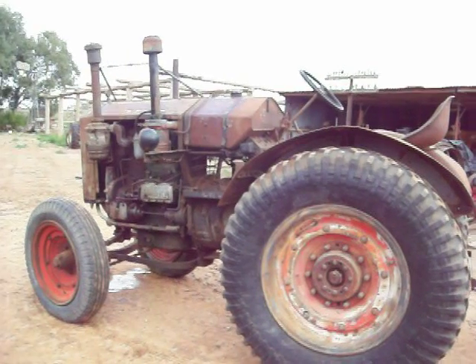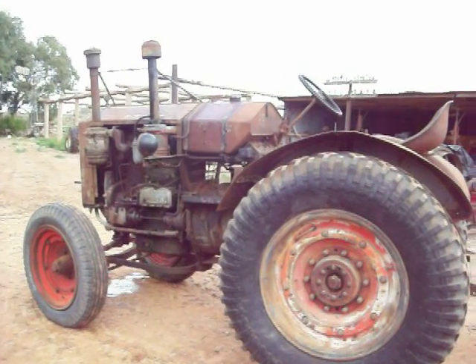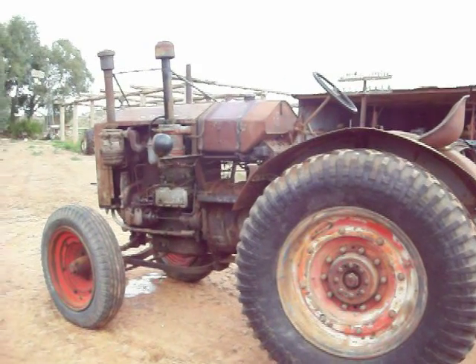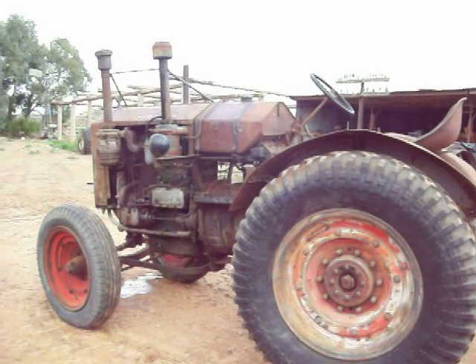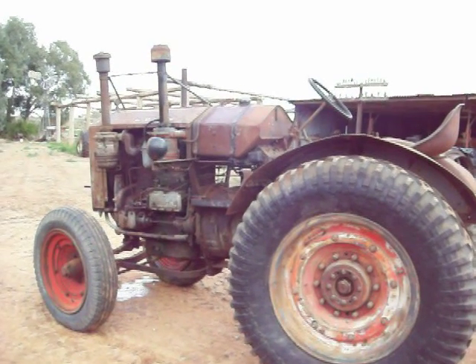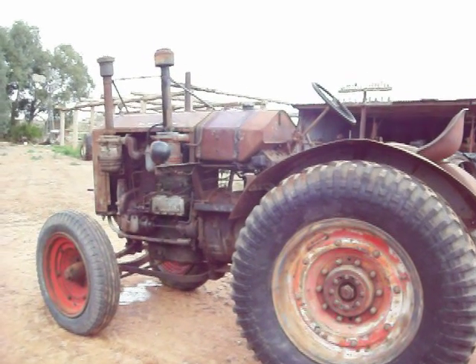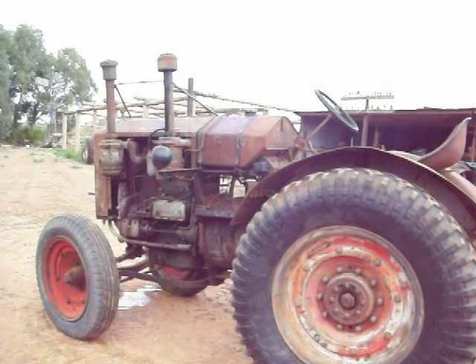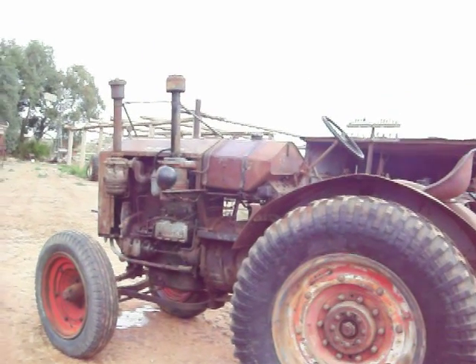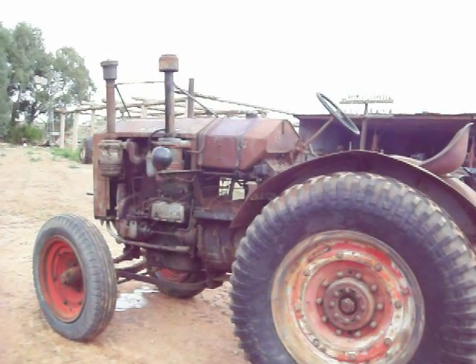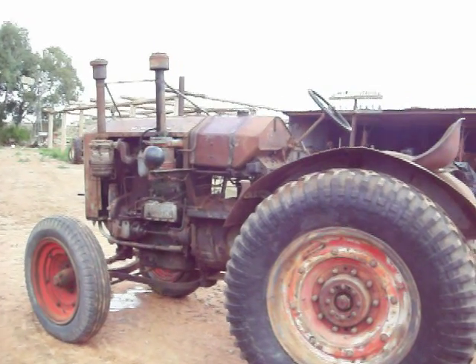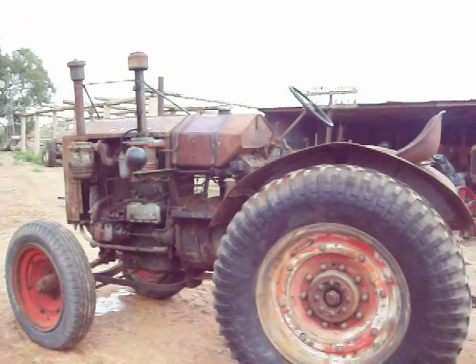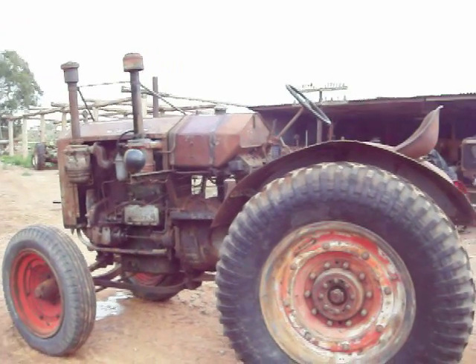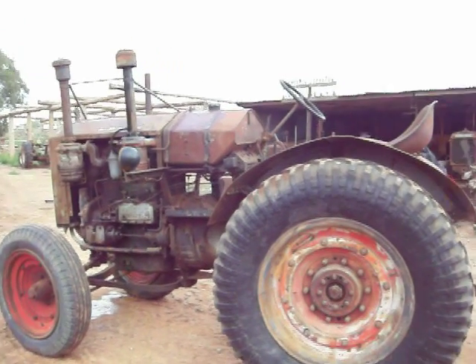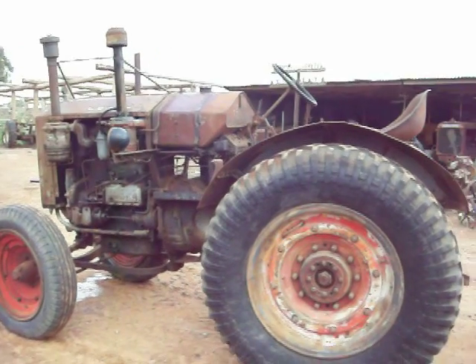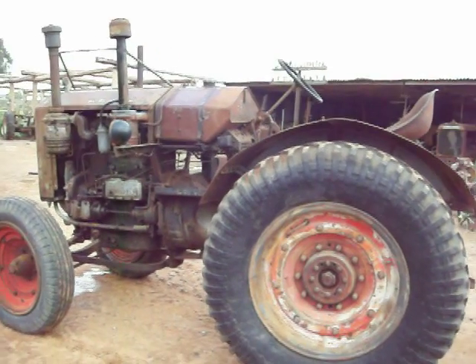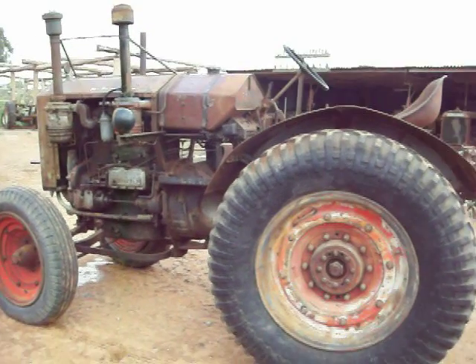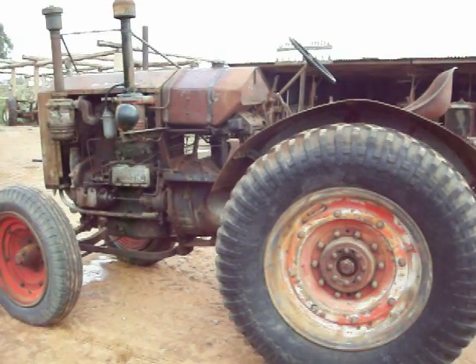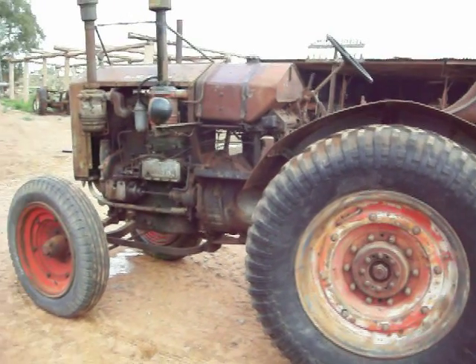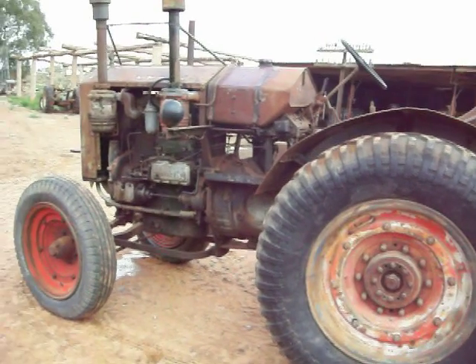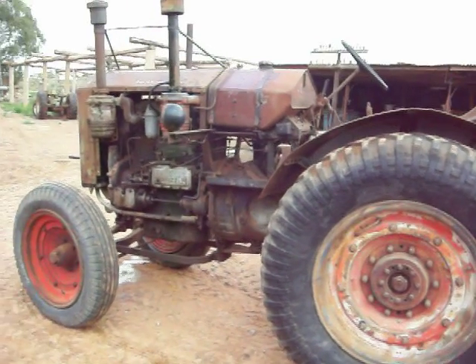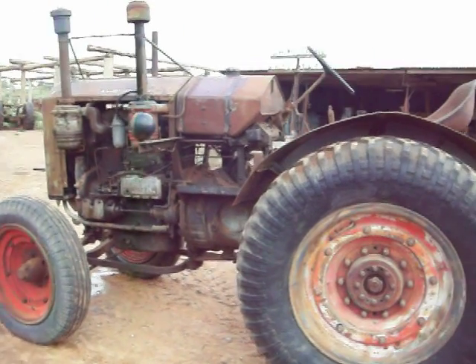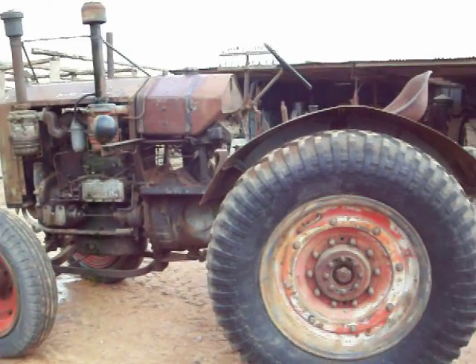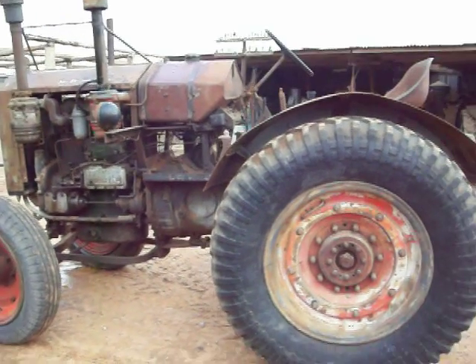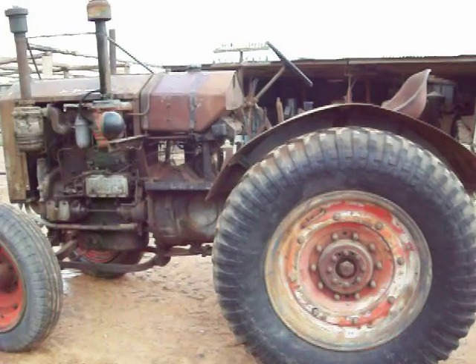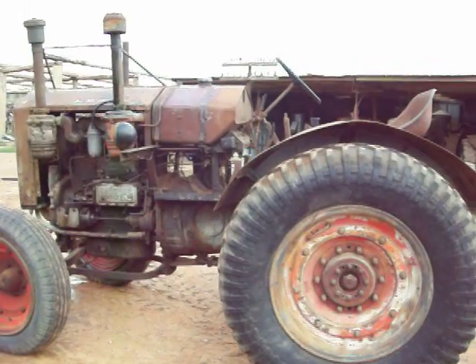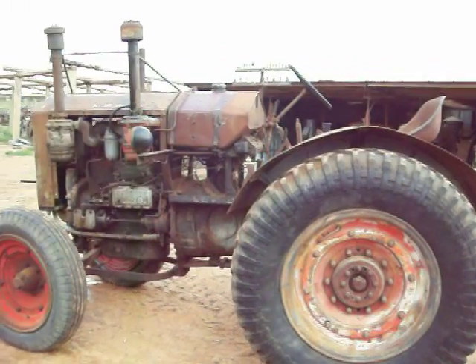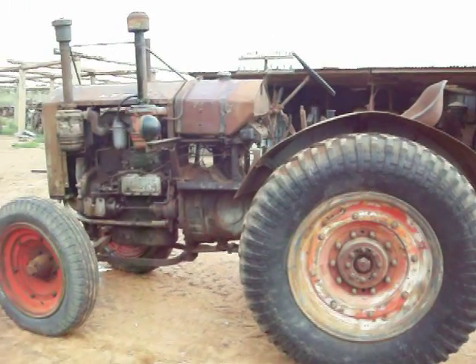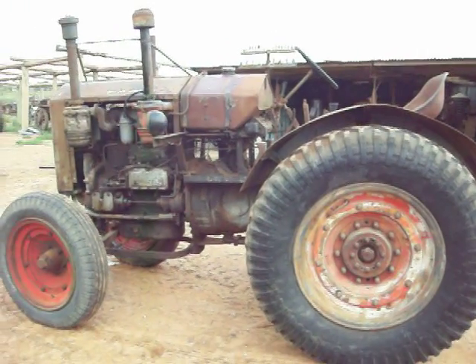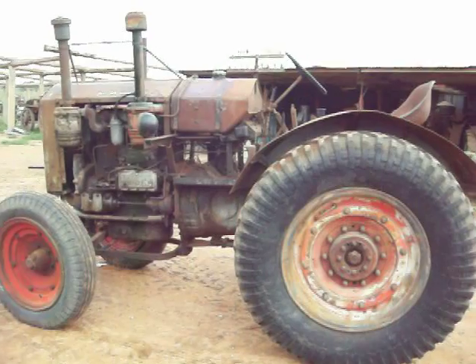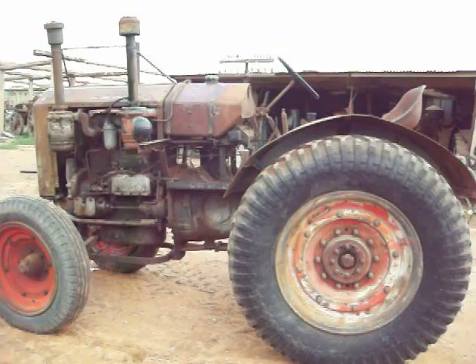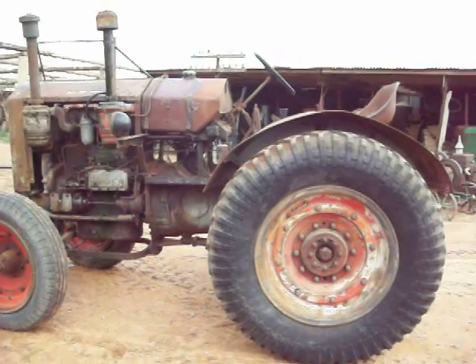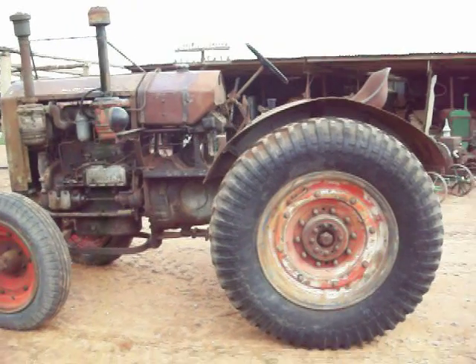So this is a 3050 Hanomag, 1937. A very rare tractor.